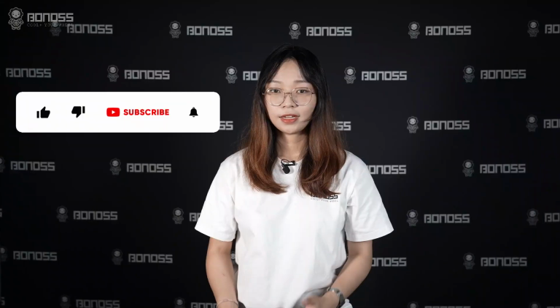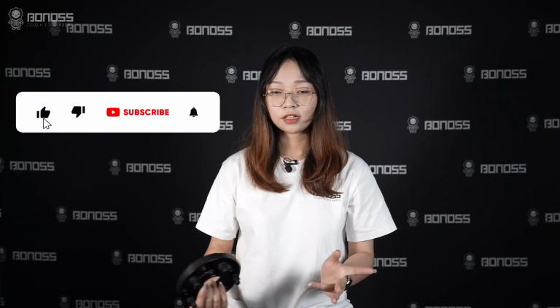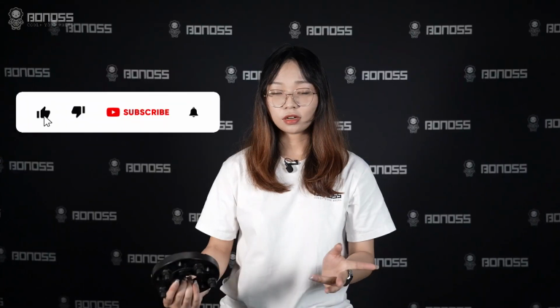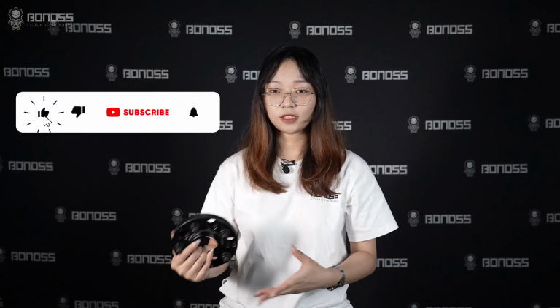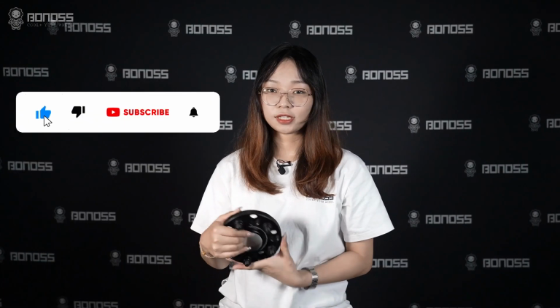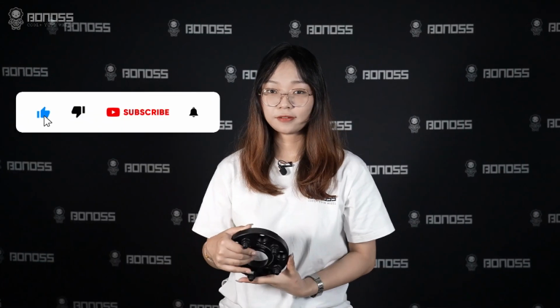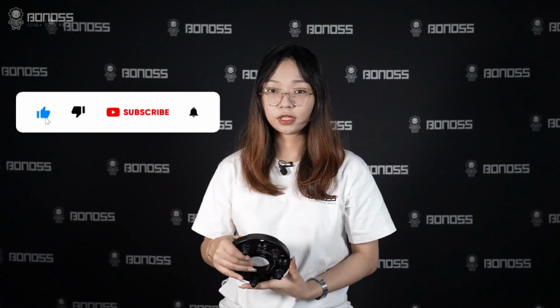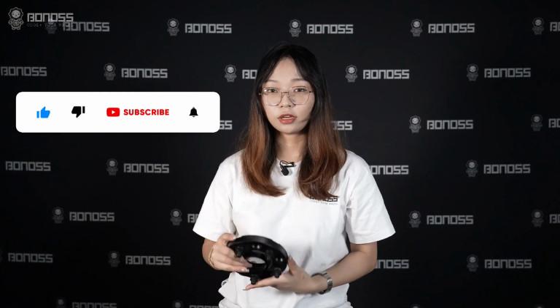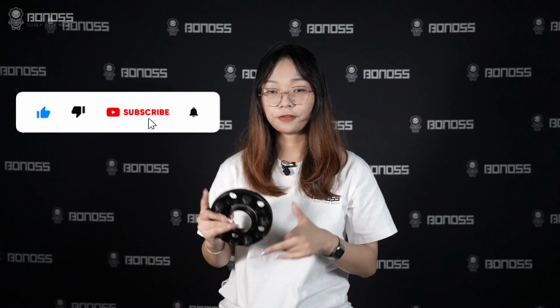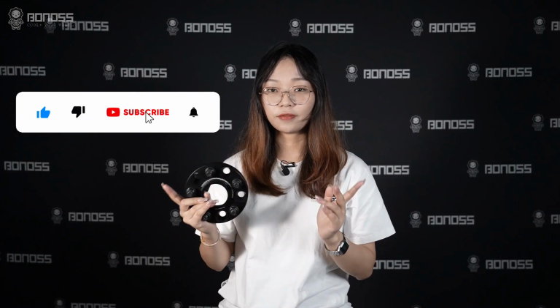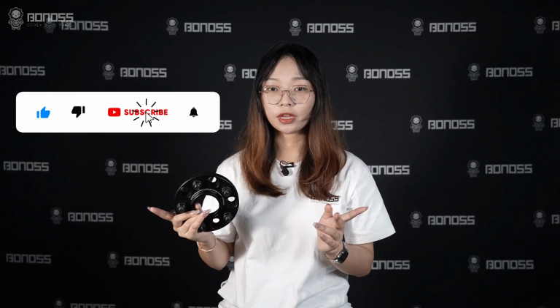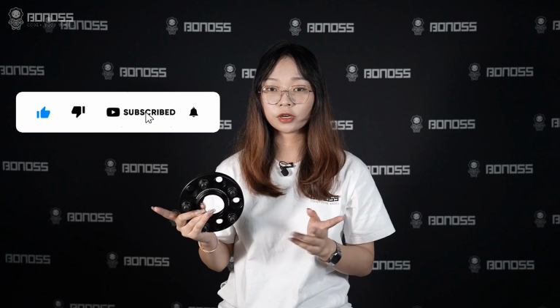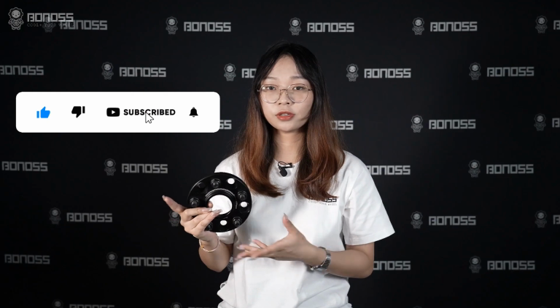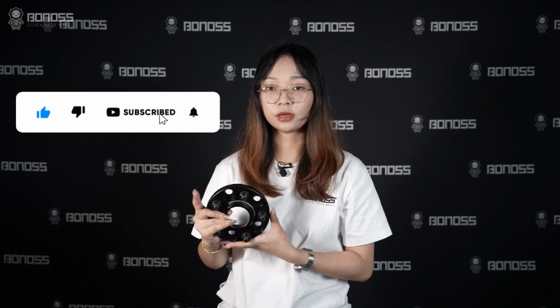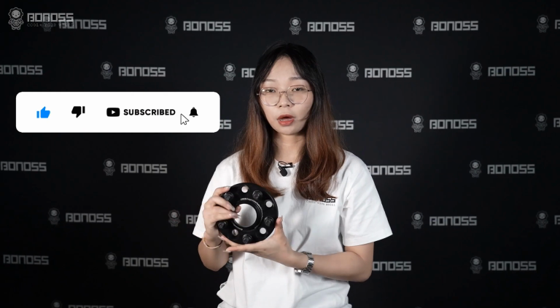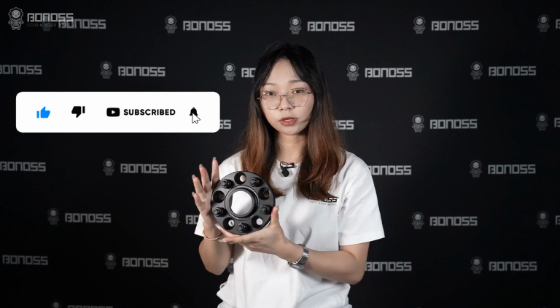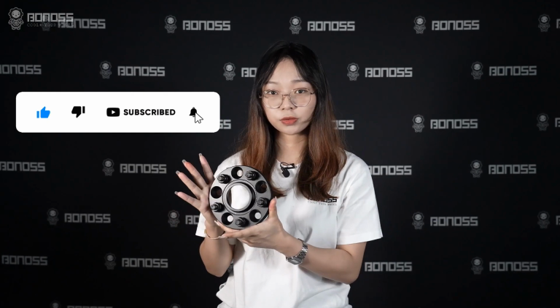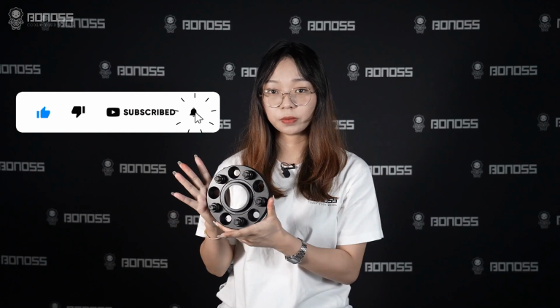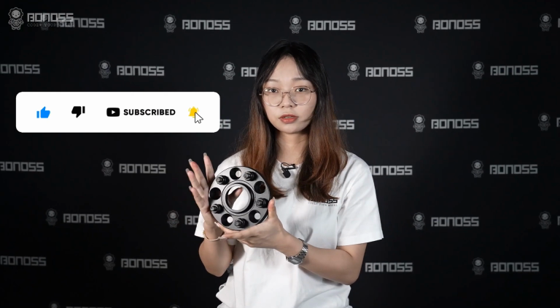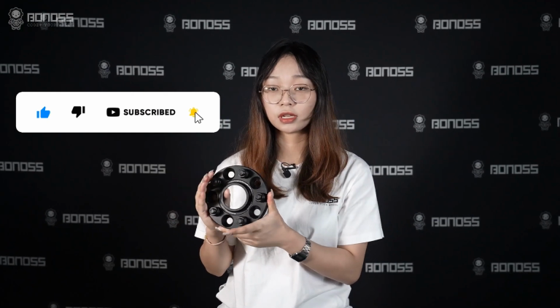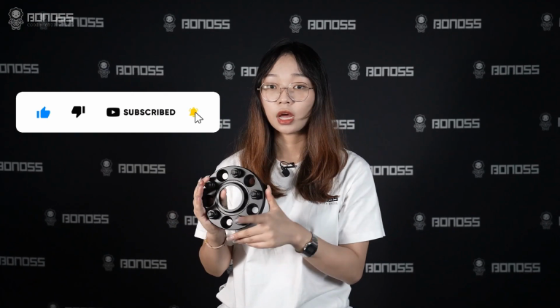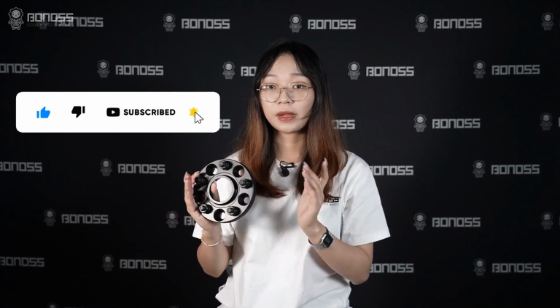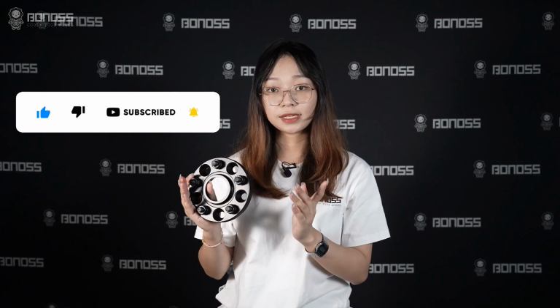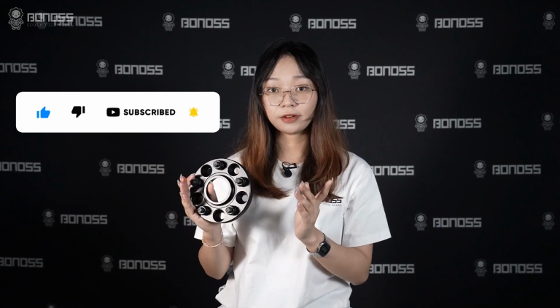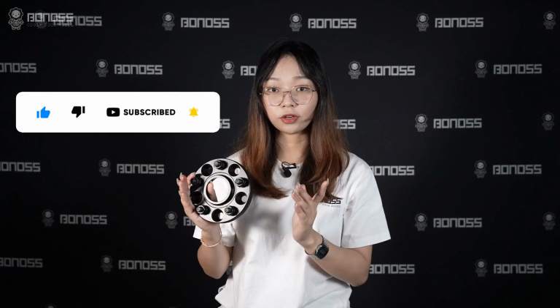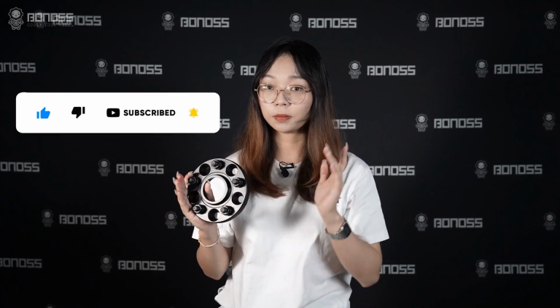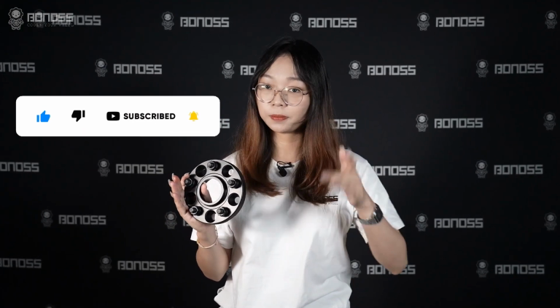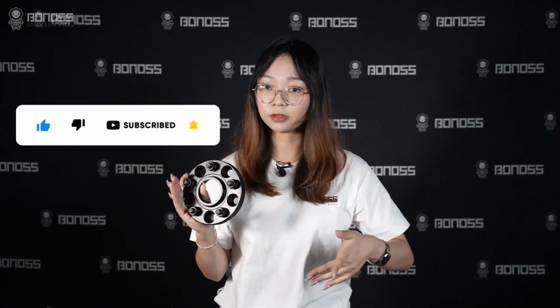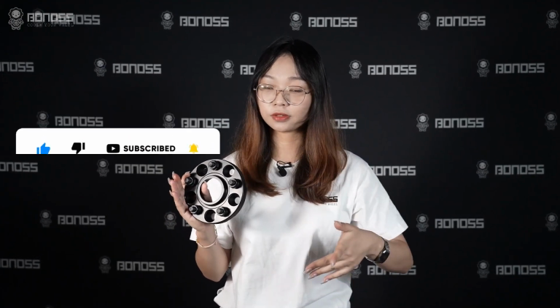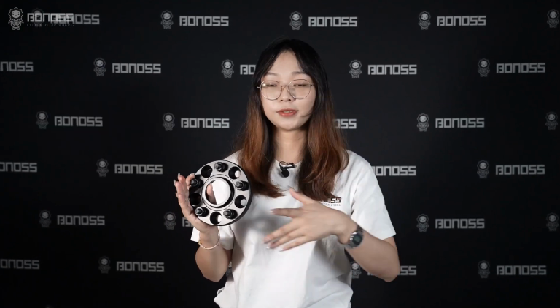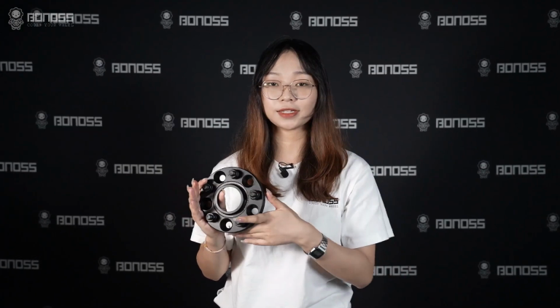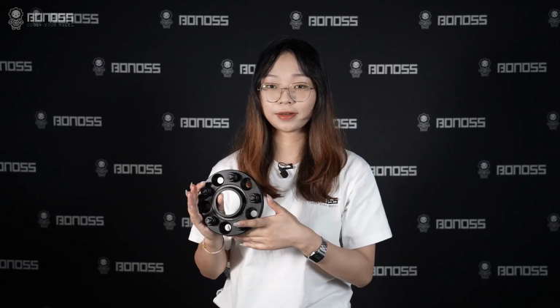That's all for today's video. If you have any questions about Bono's forged spacers, please leave your comments below. See you next time.